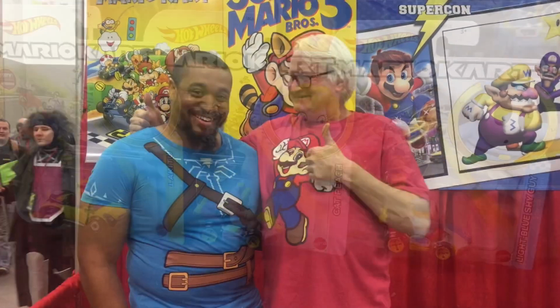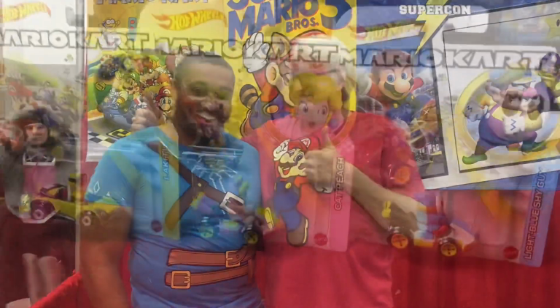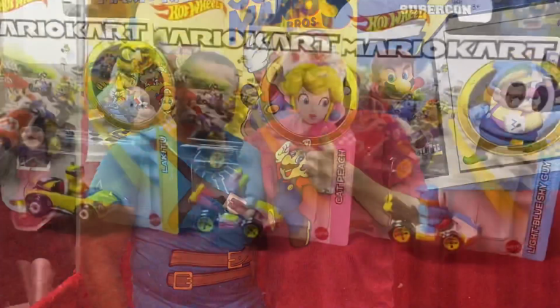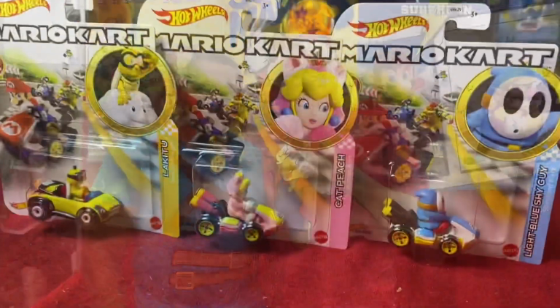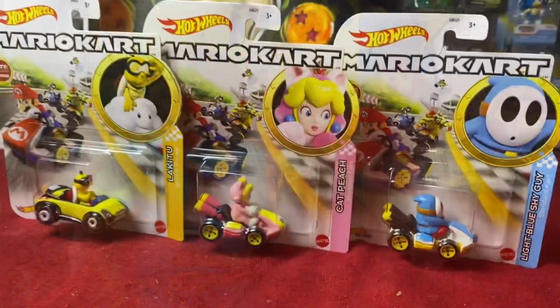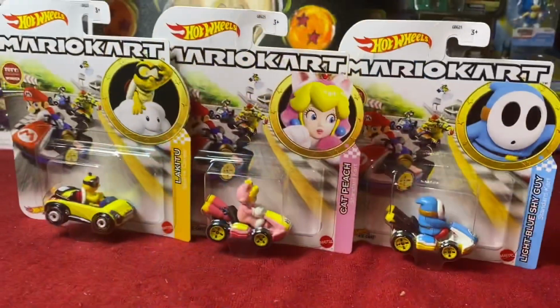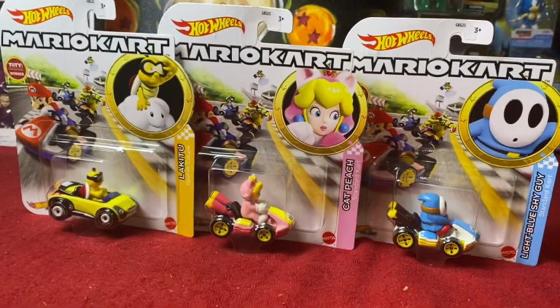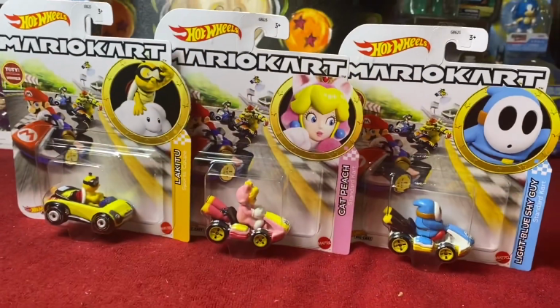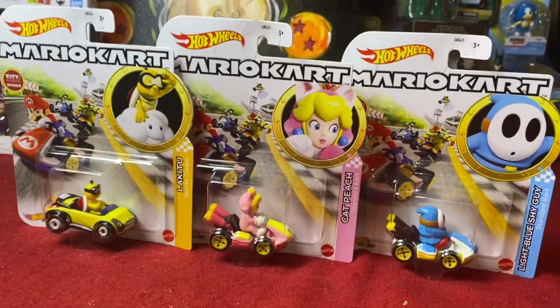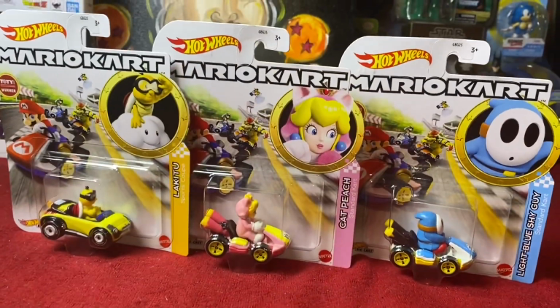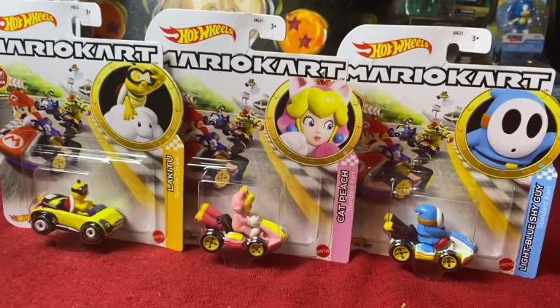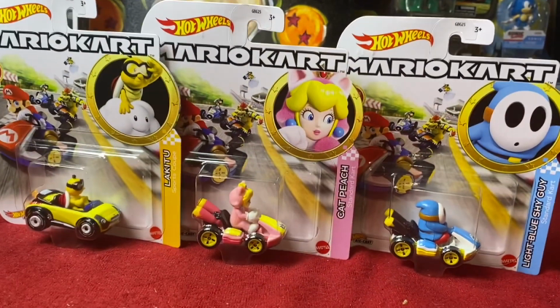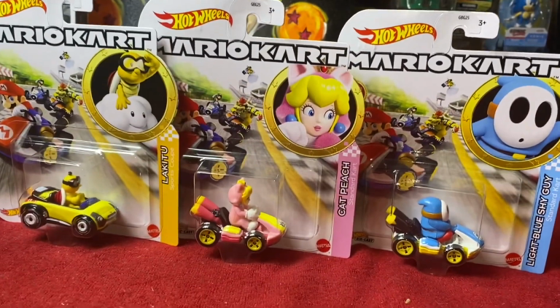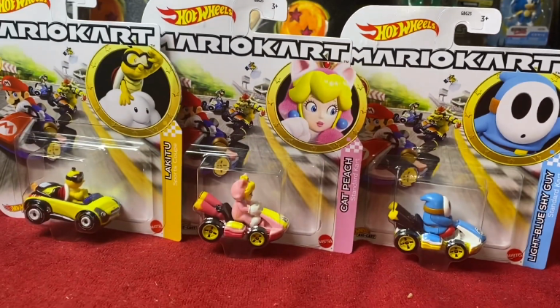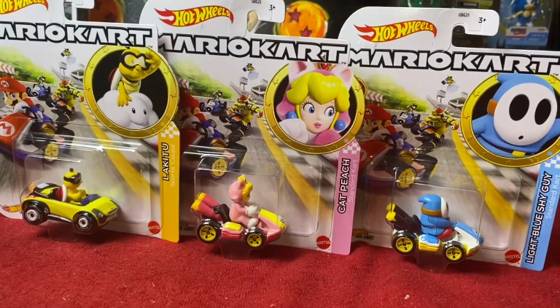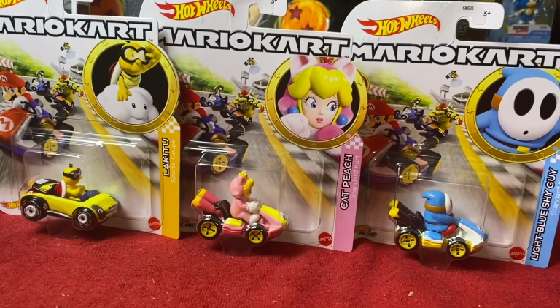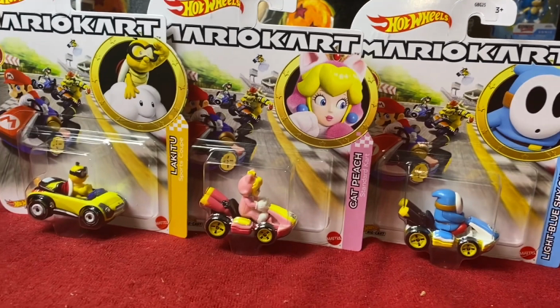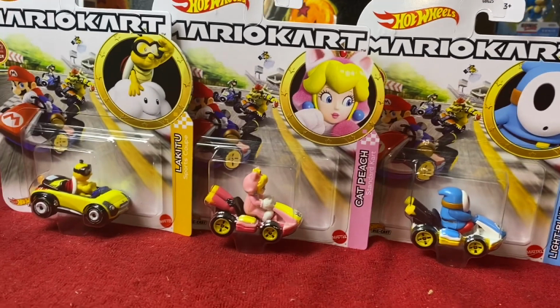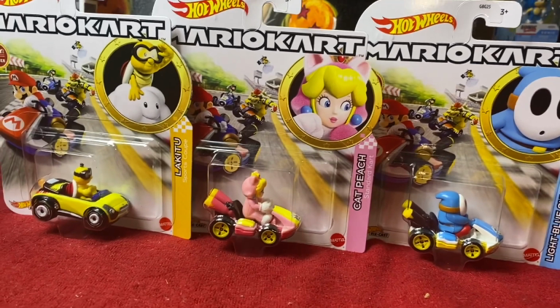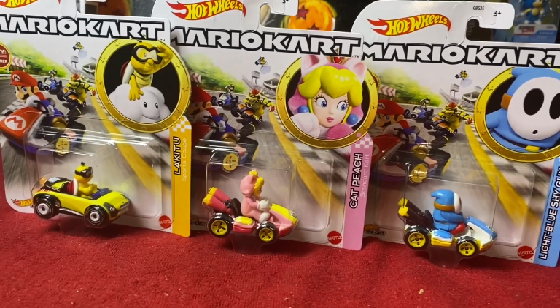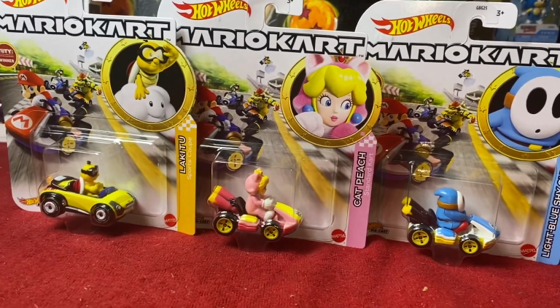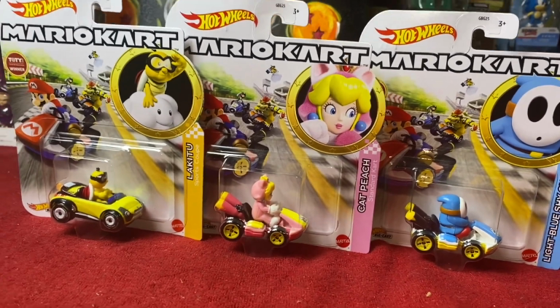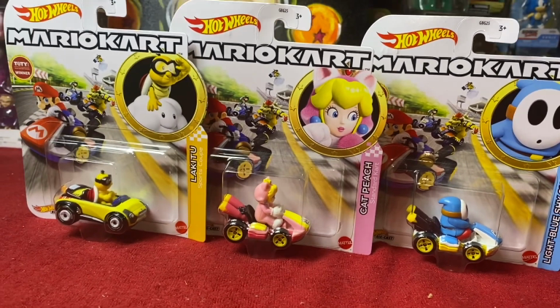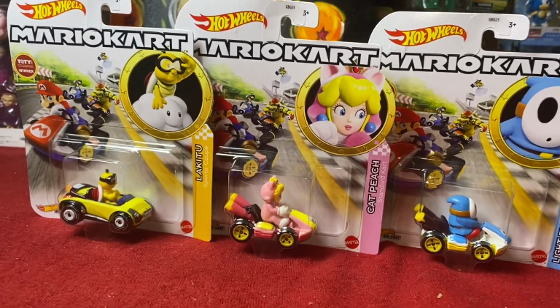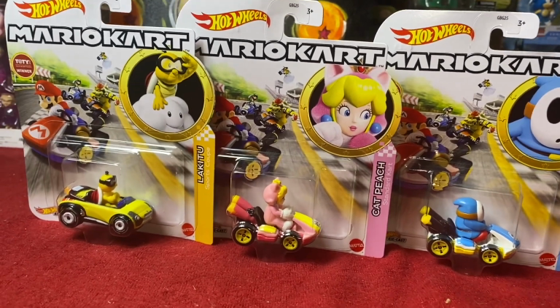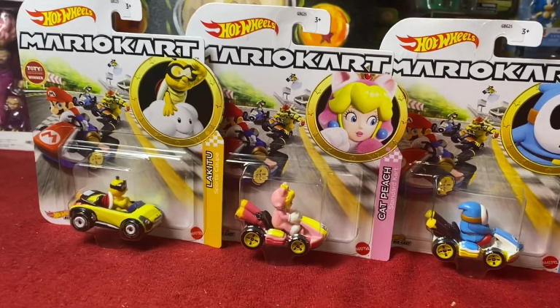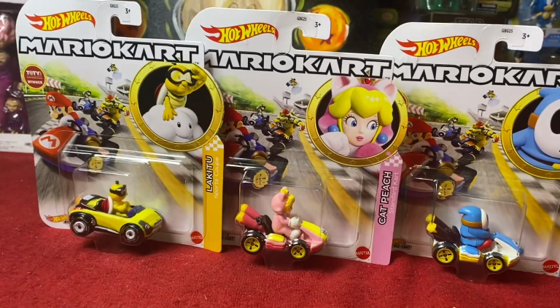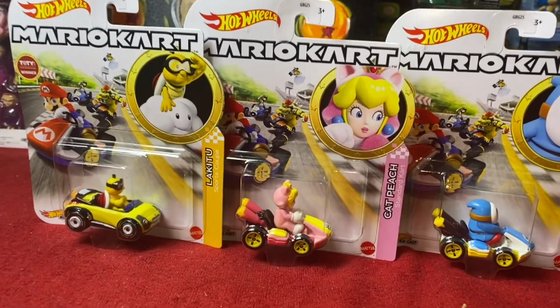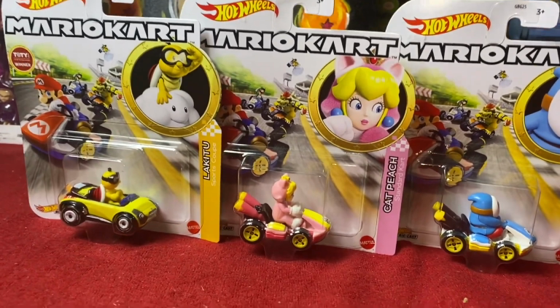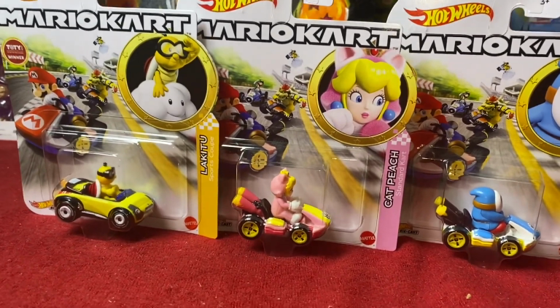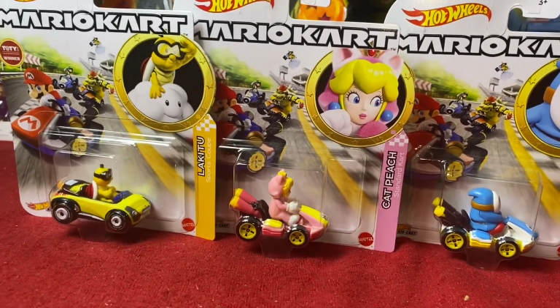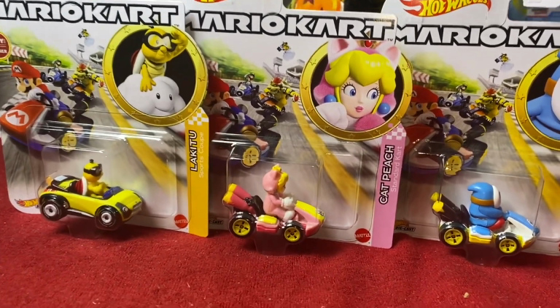Hey, what's up? Margex79 here. We are back again today with another Mario Kart Hot Wheels update.